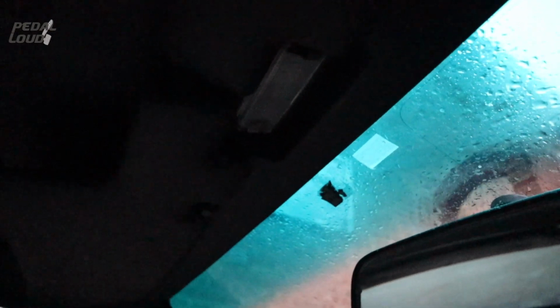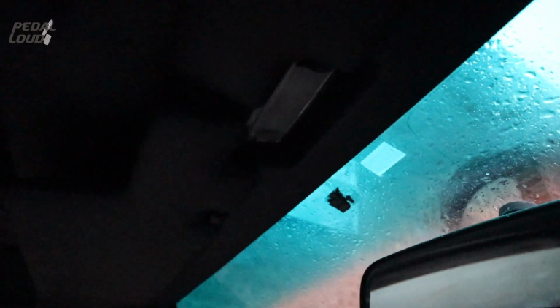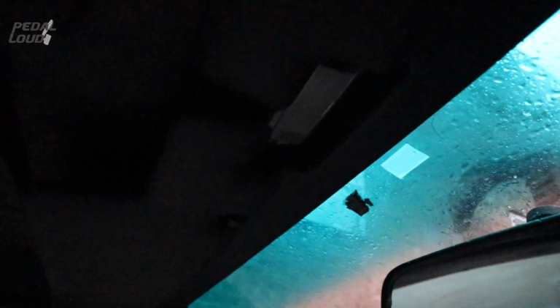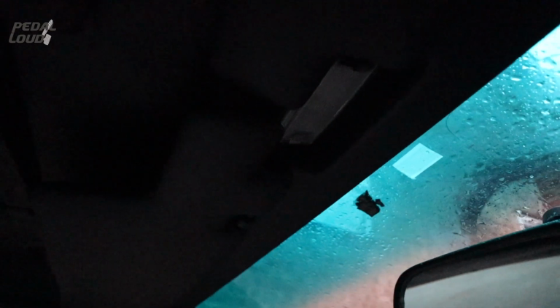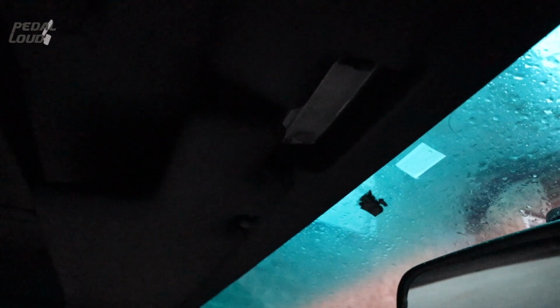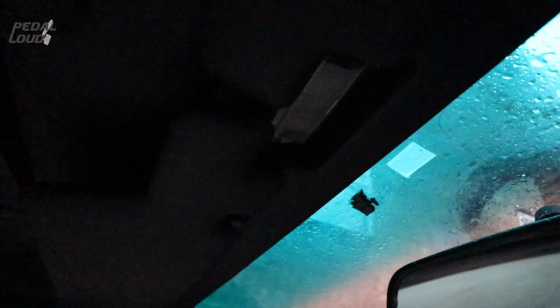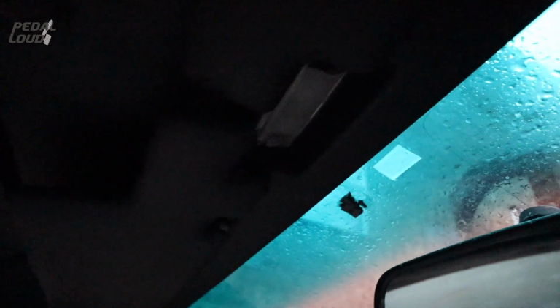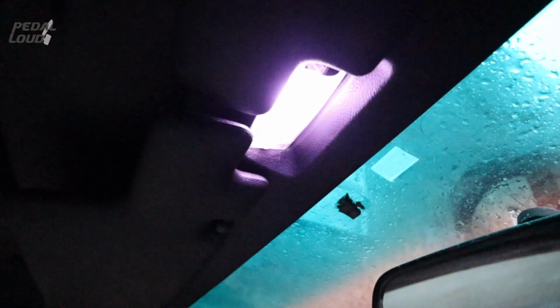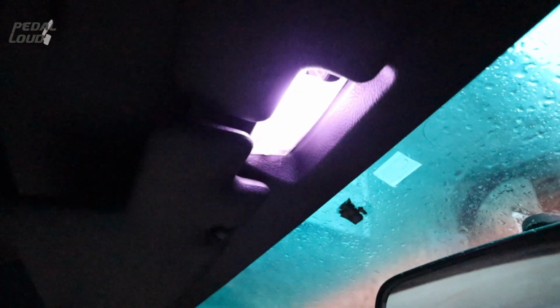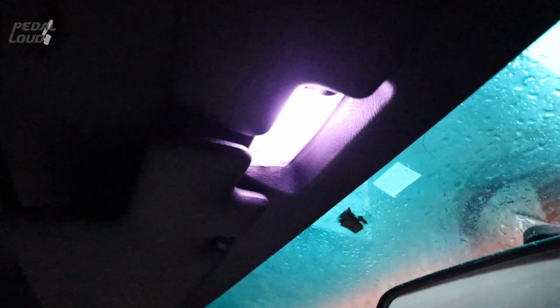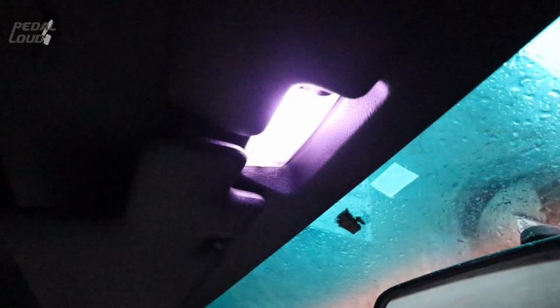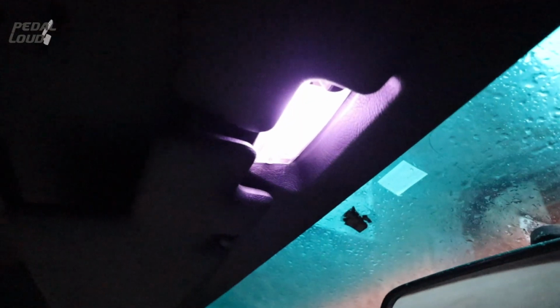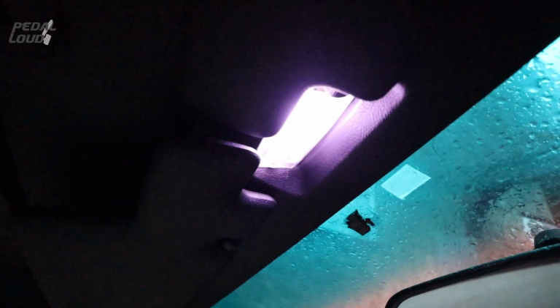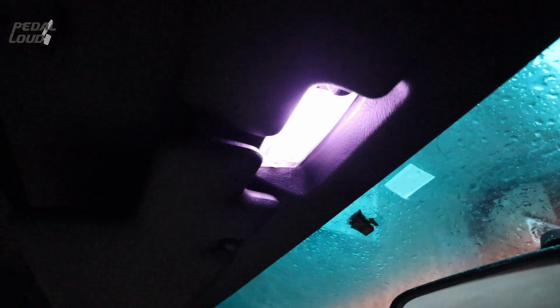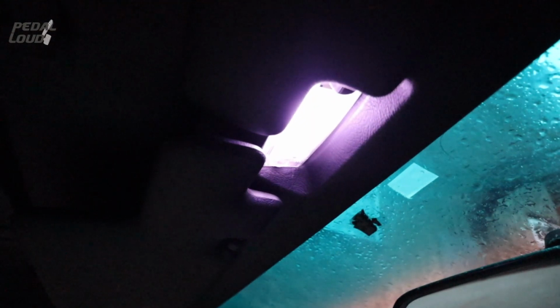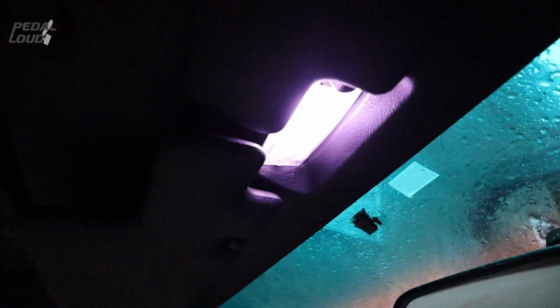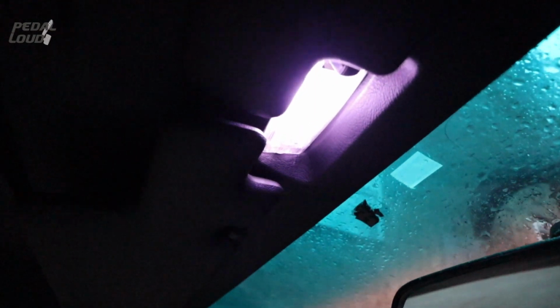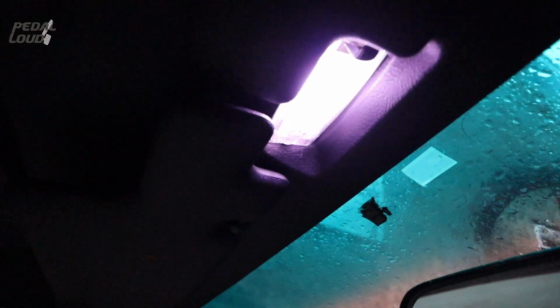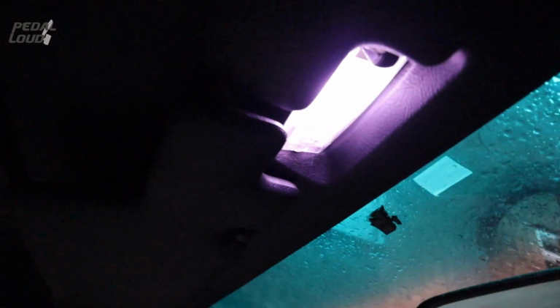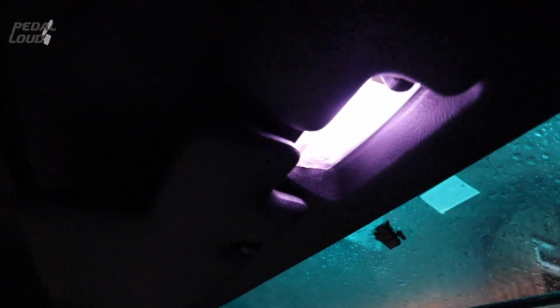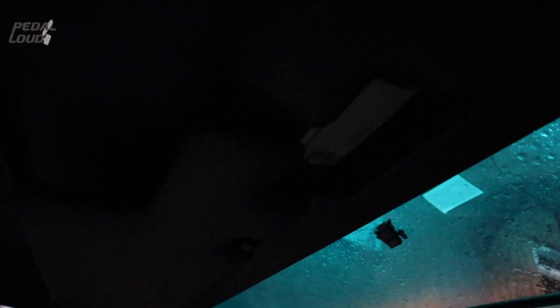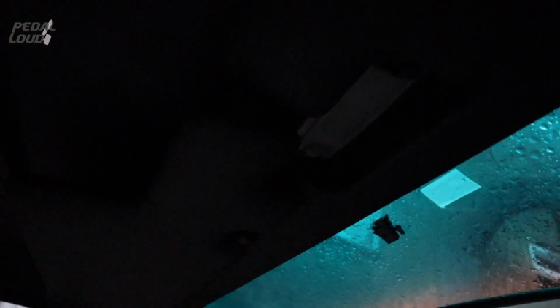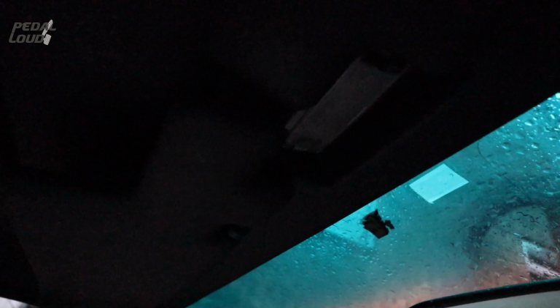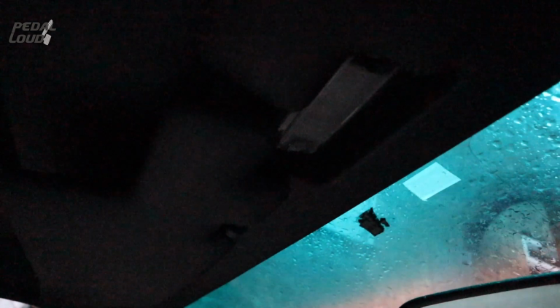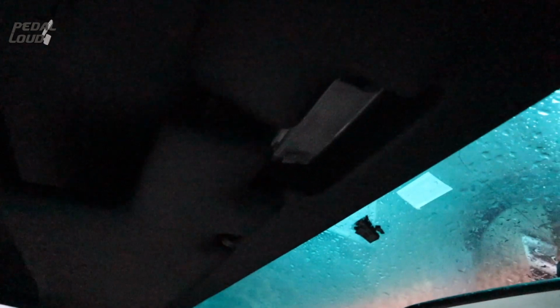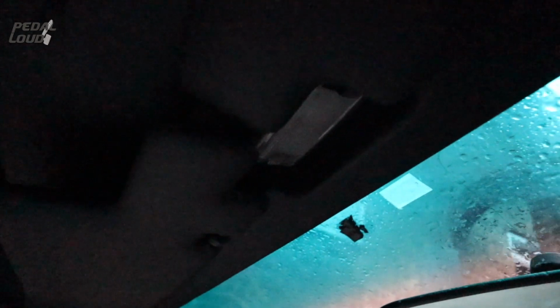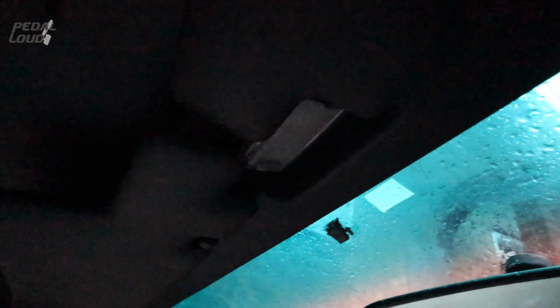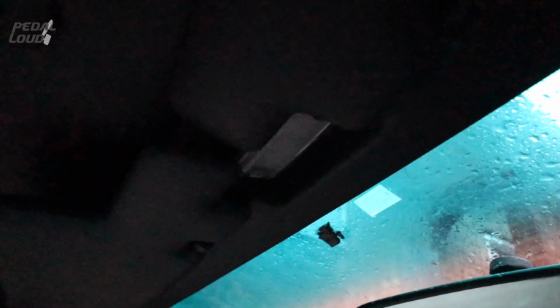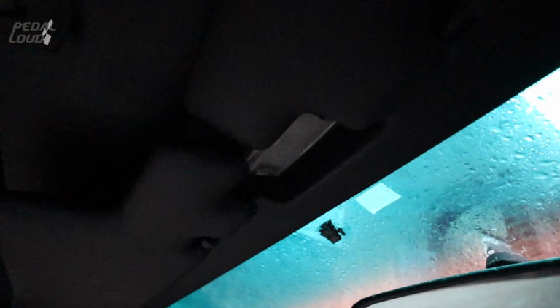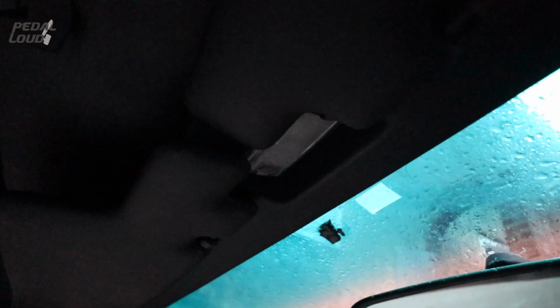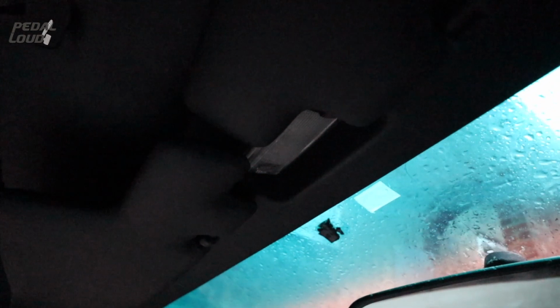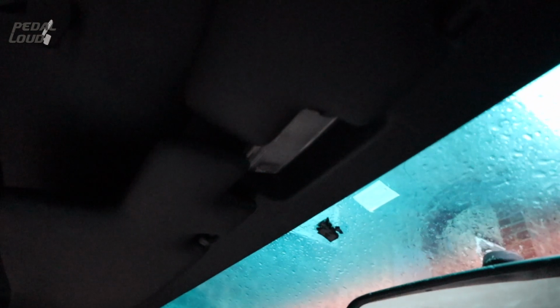Interior light - when you open the door, it works! That's quite nice.